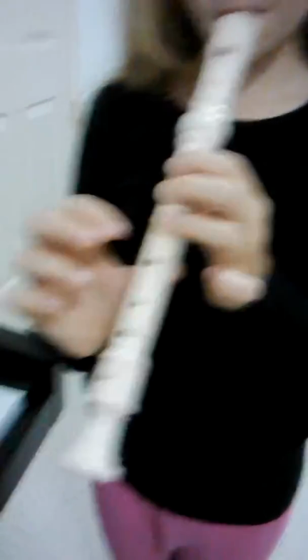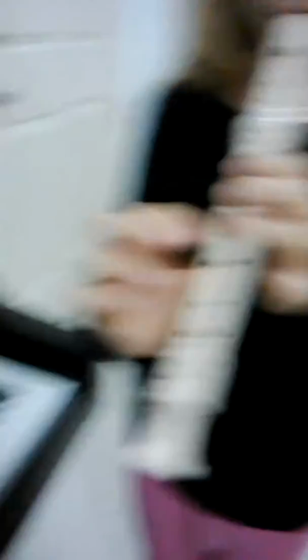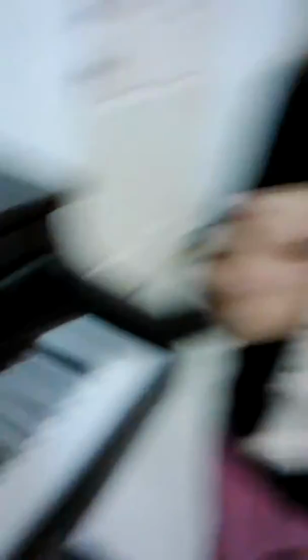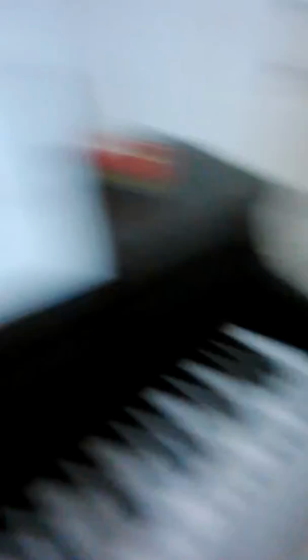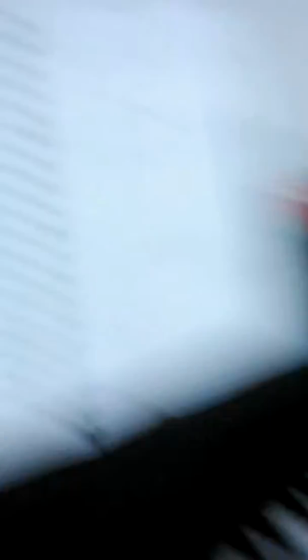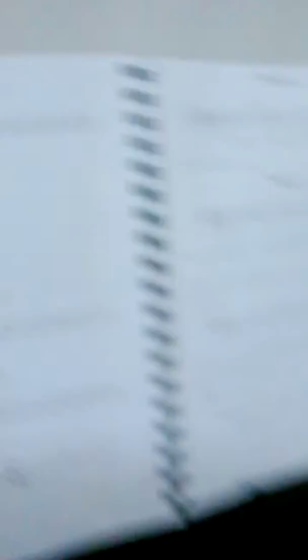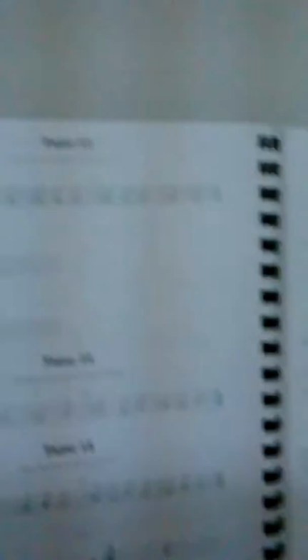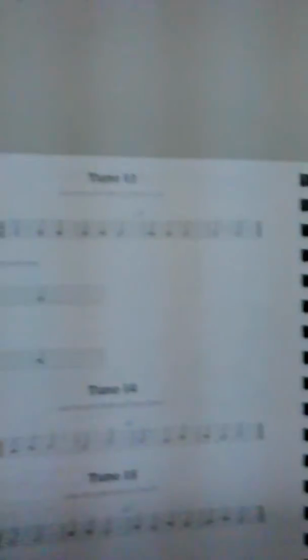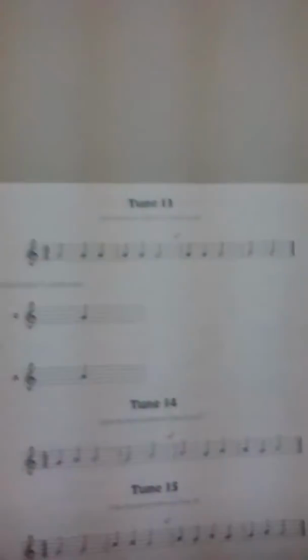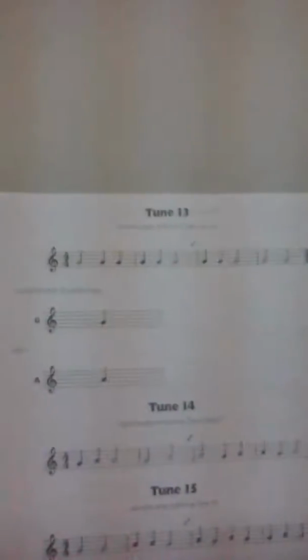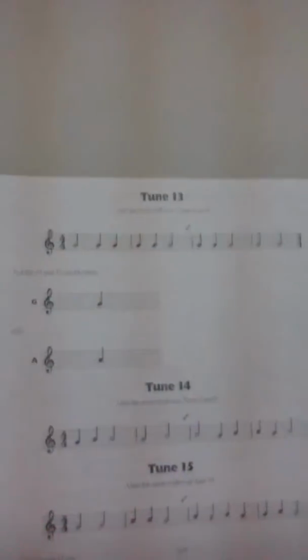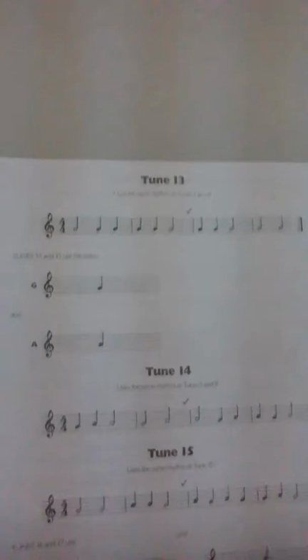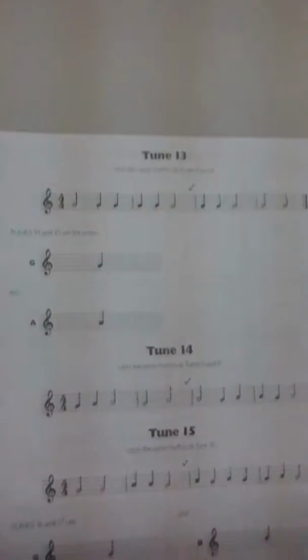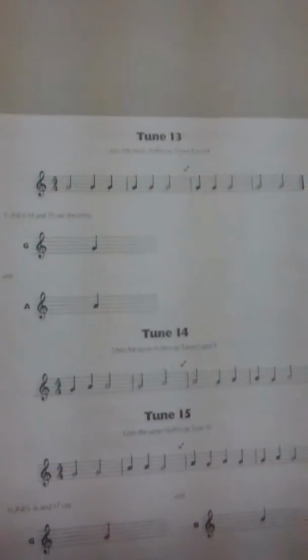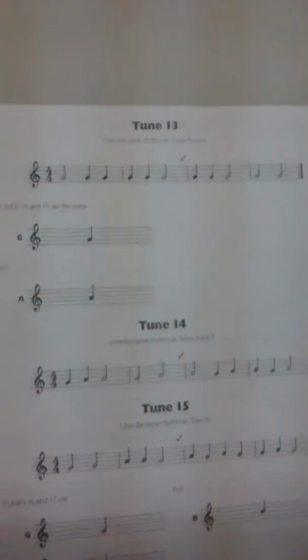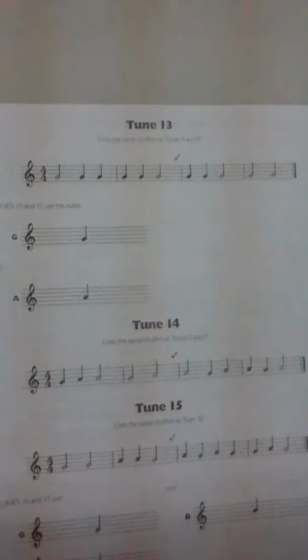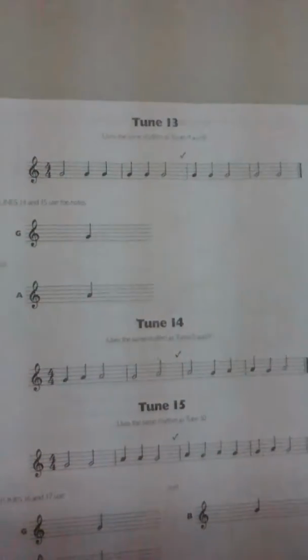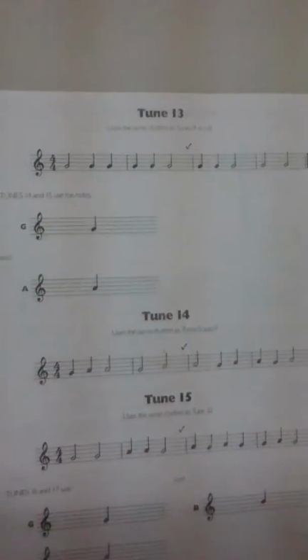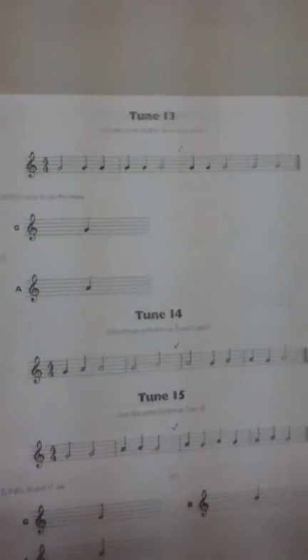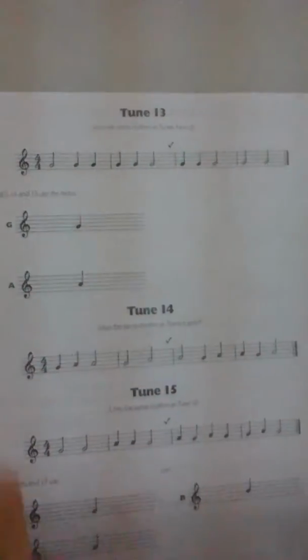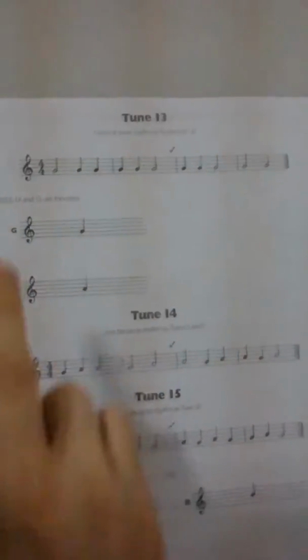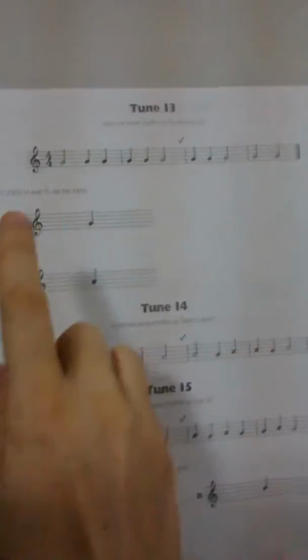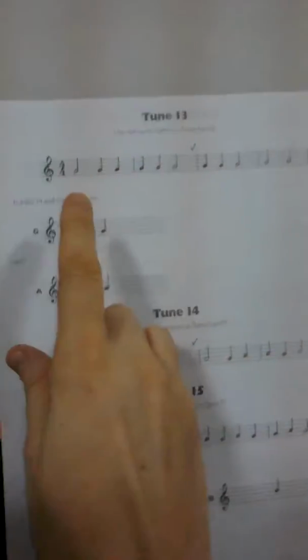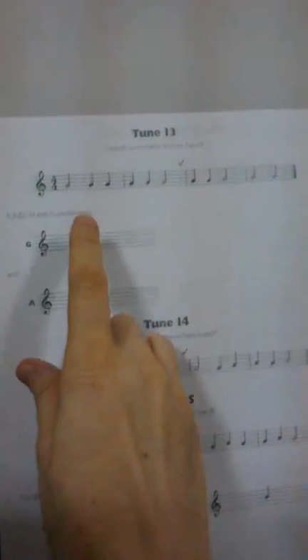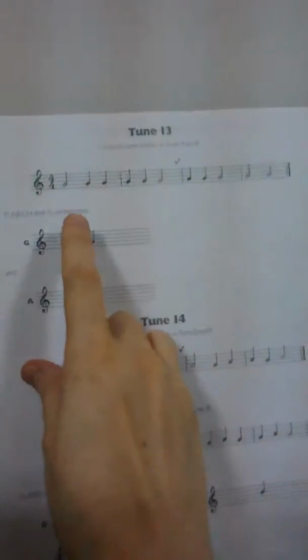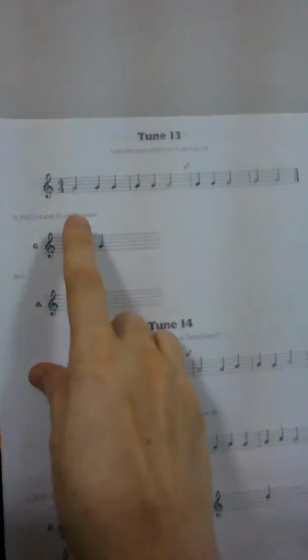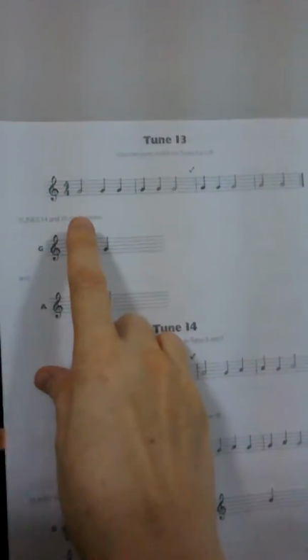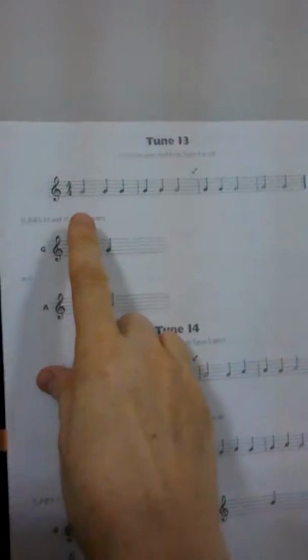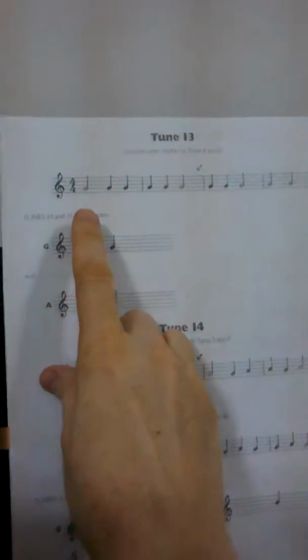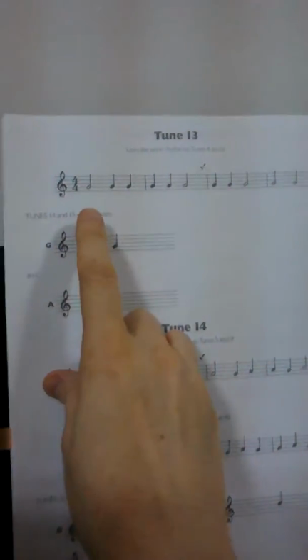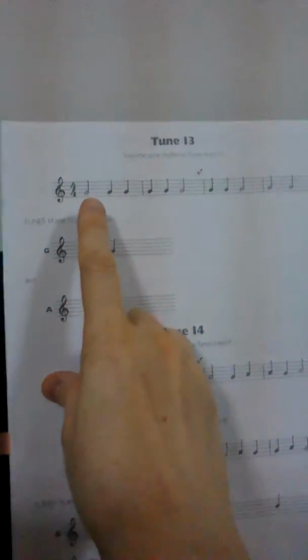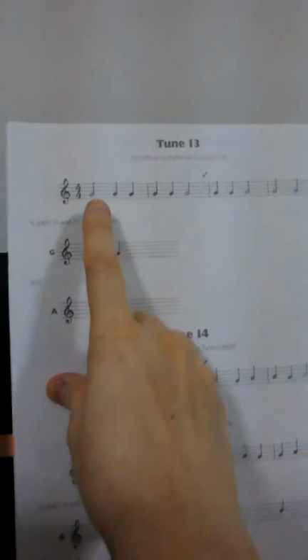Let's take a look at the music sheet. One, two, ready, go!